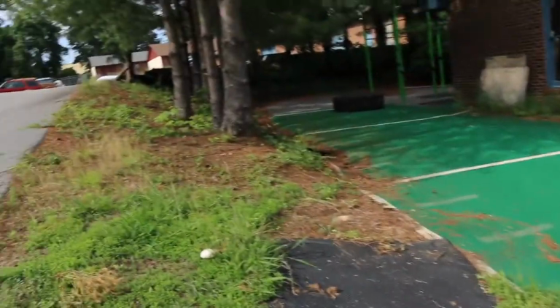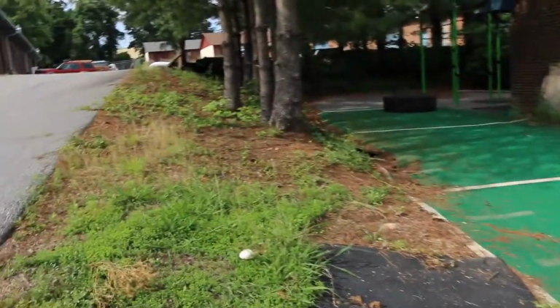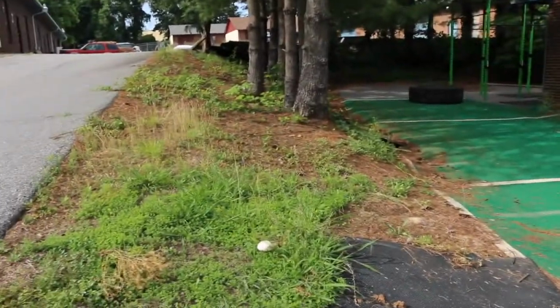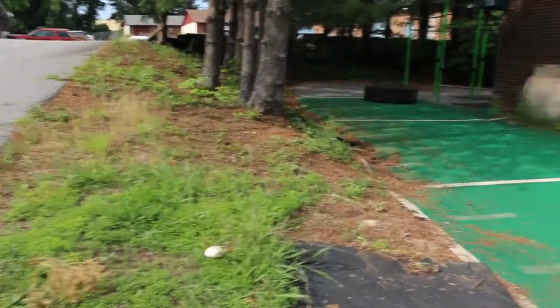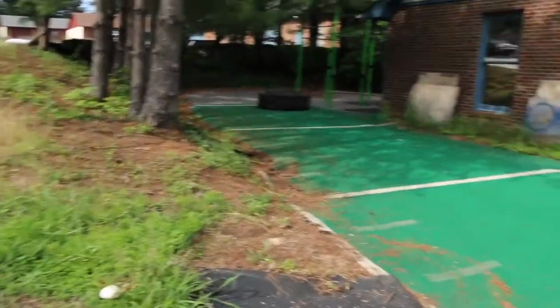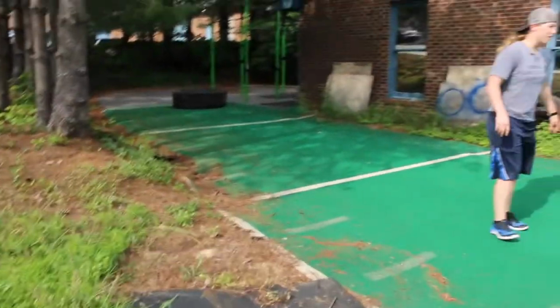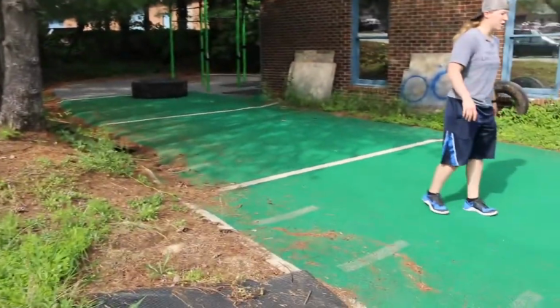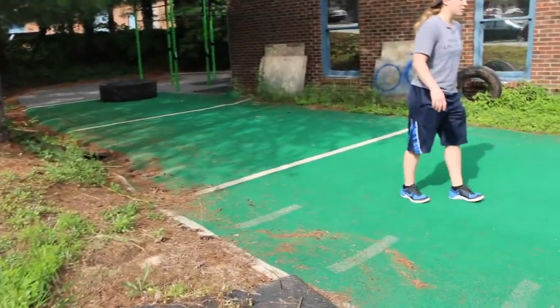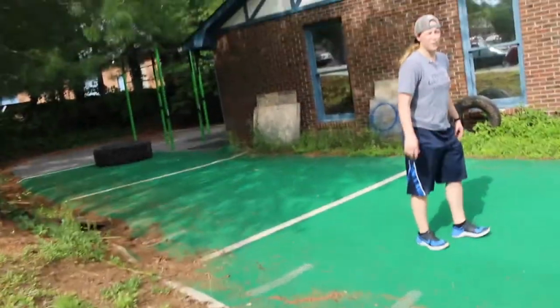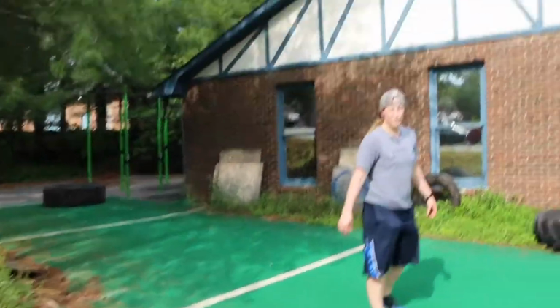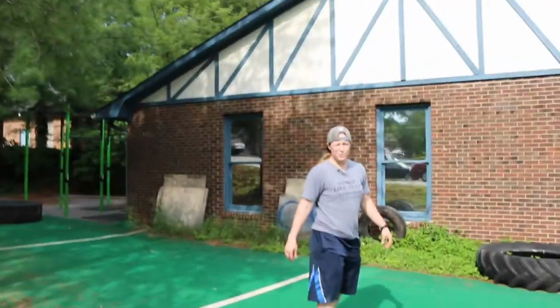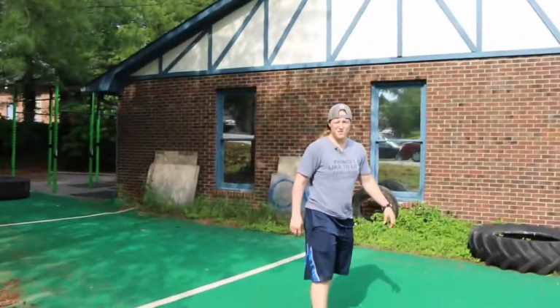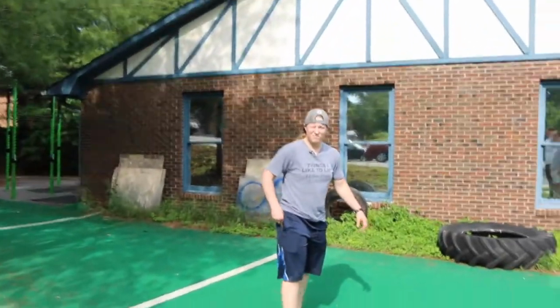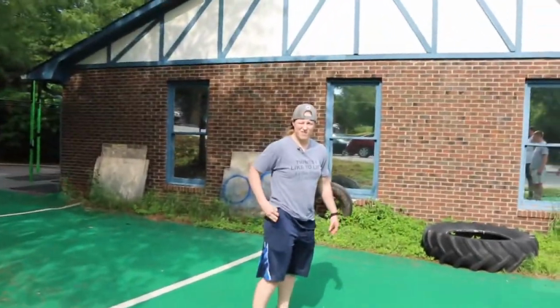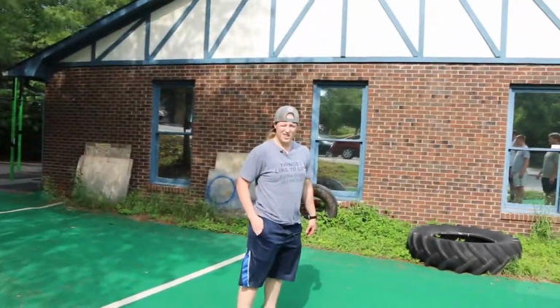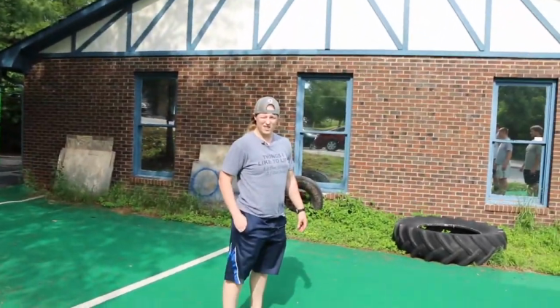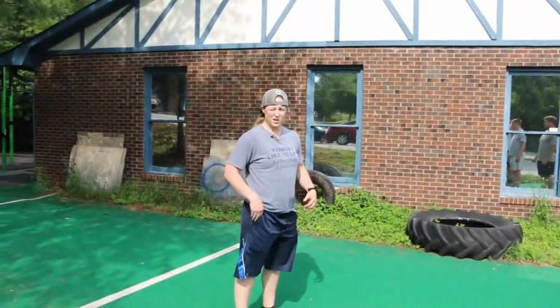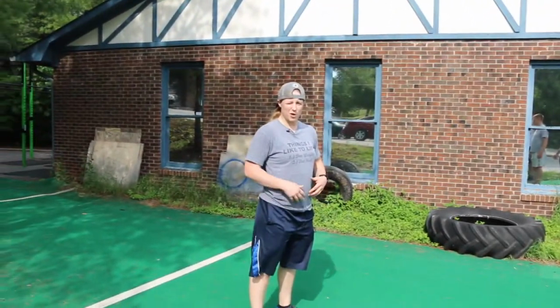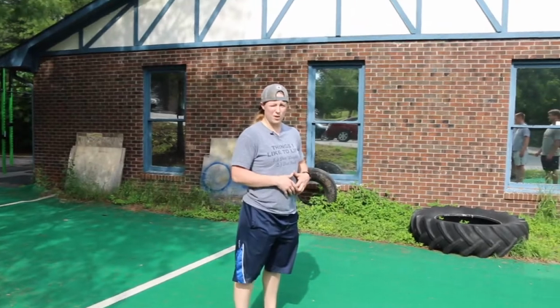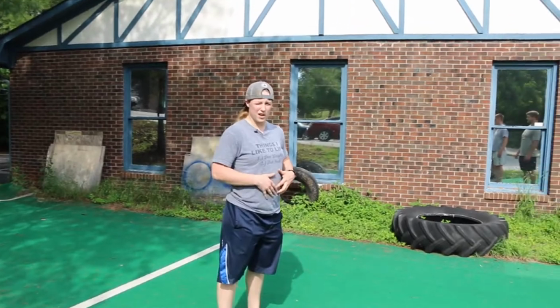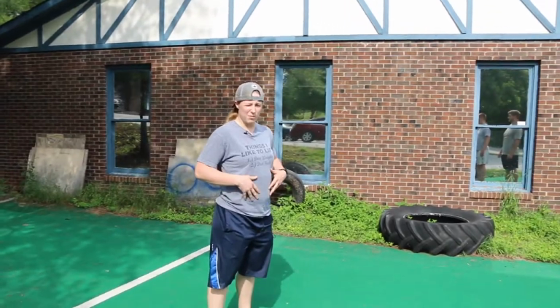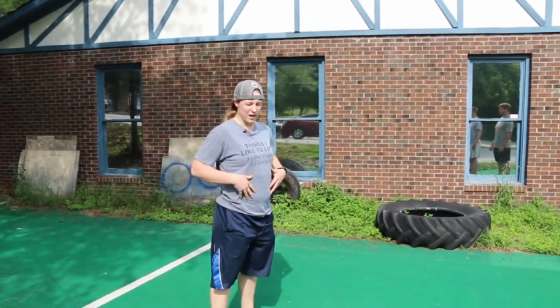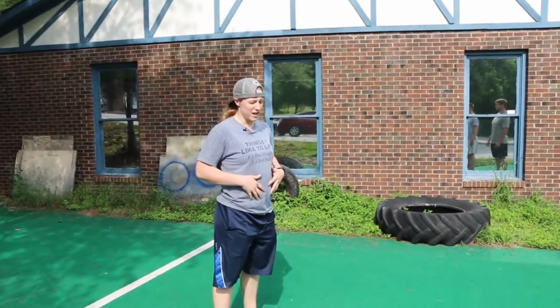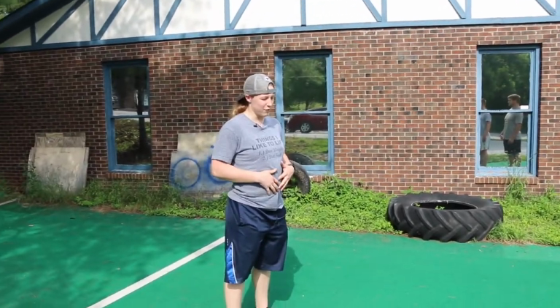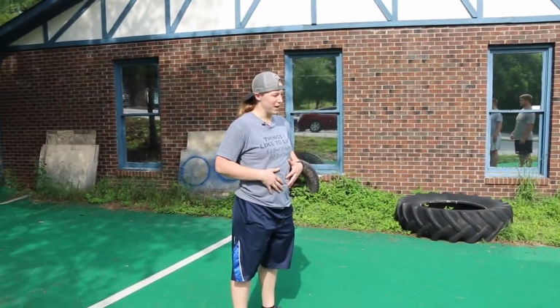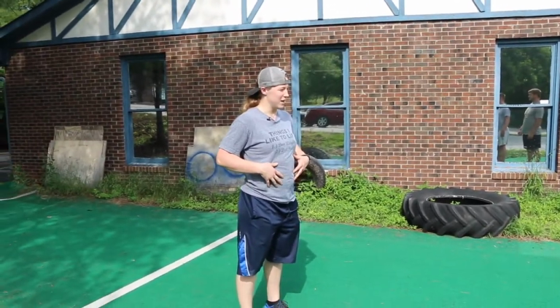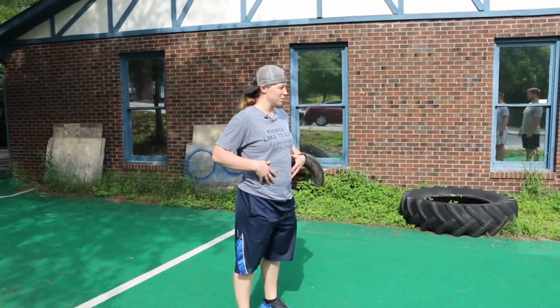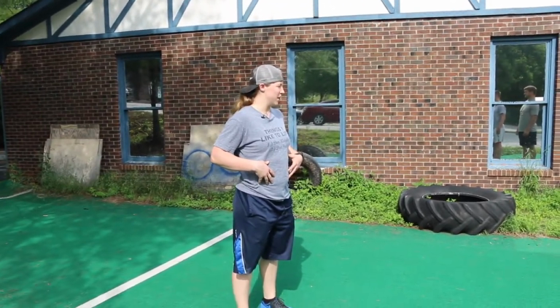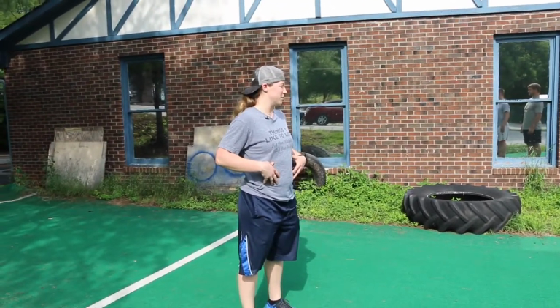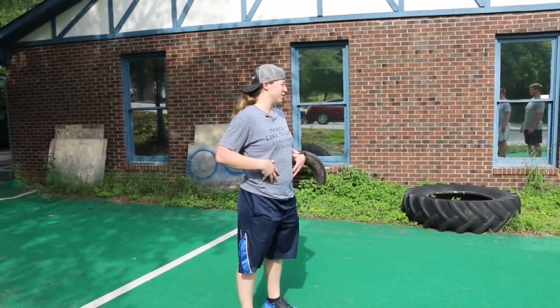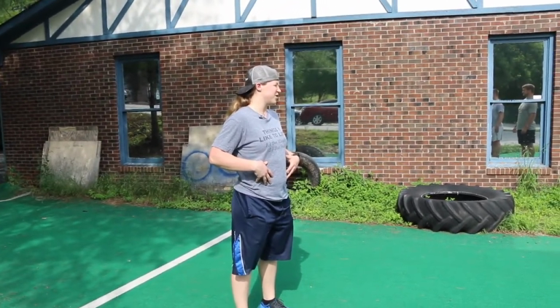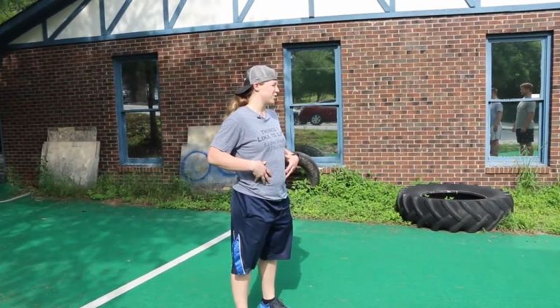We're going to do the cobra pose. It's good for opening up — I like it for the abs. My abs are really sore.